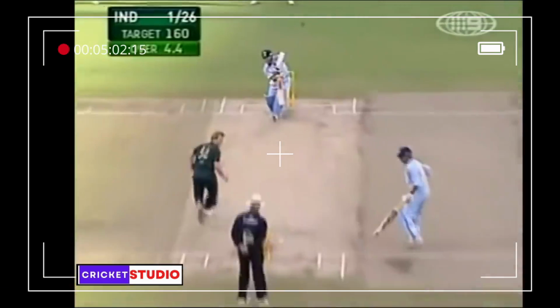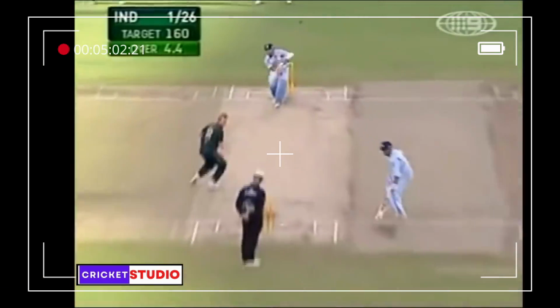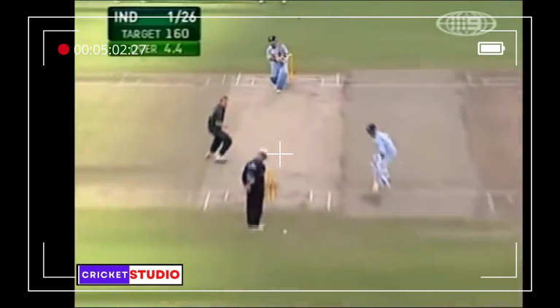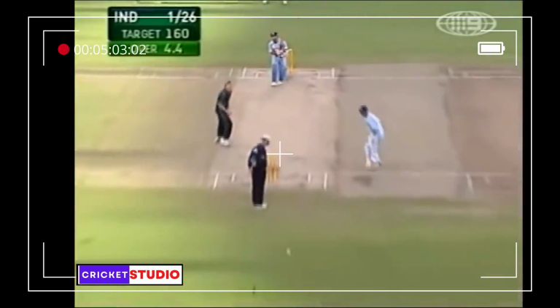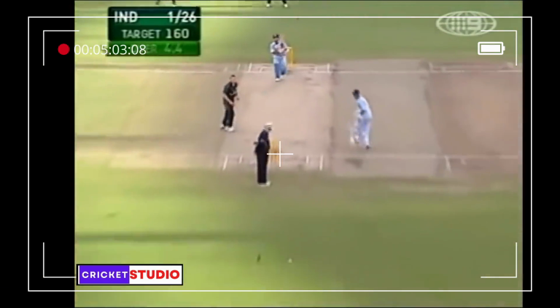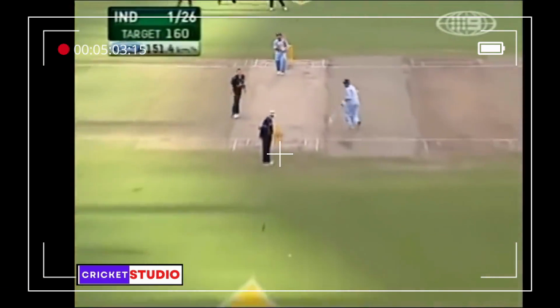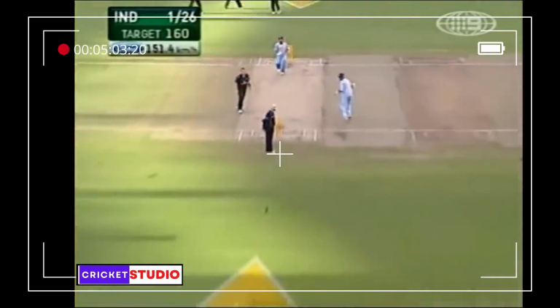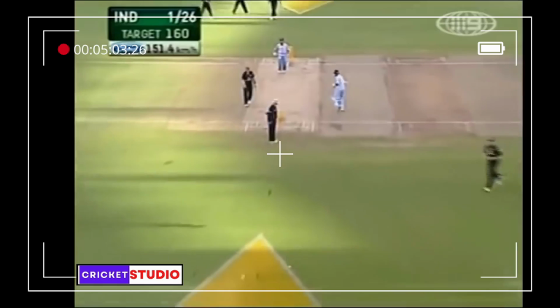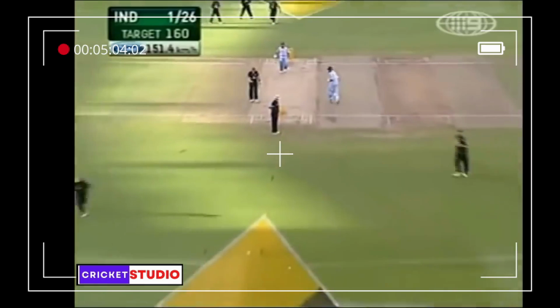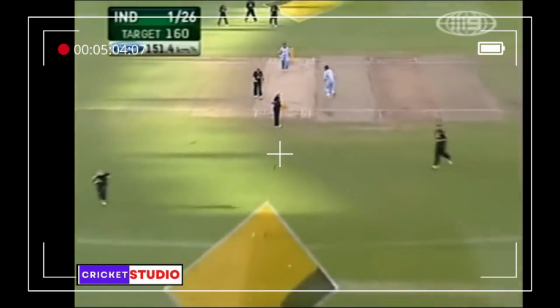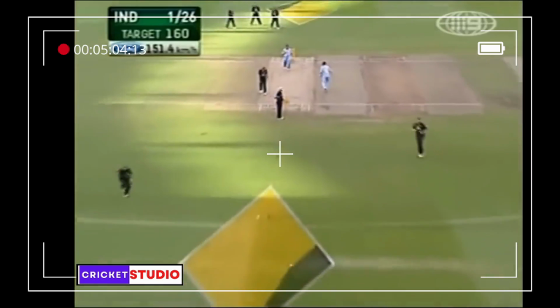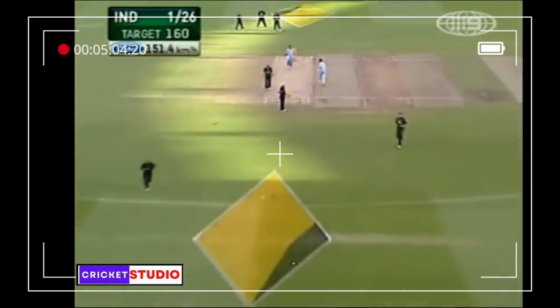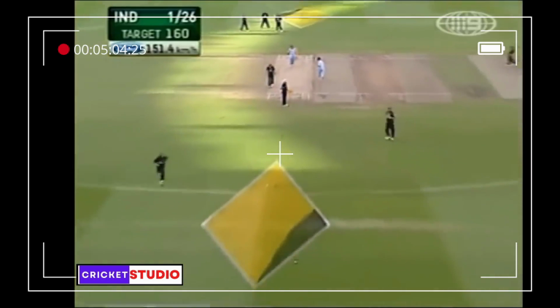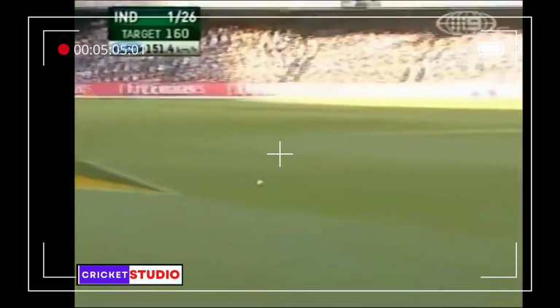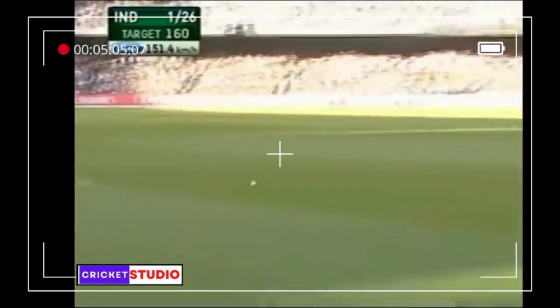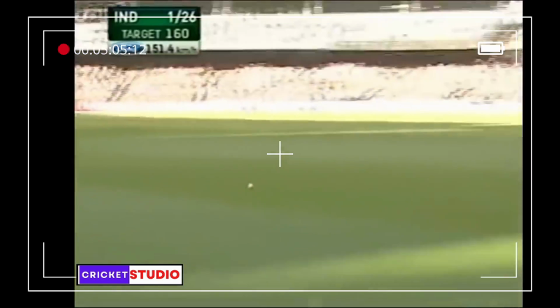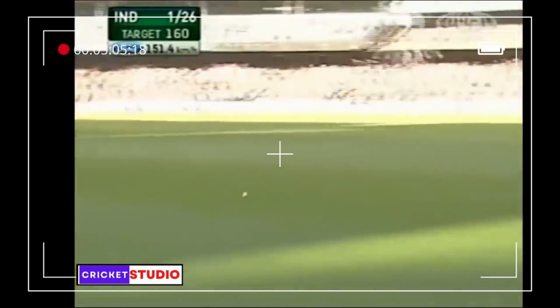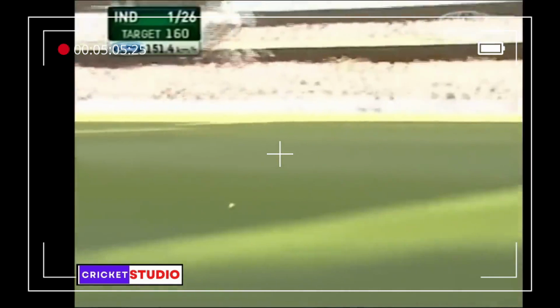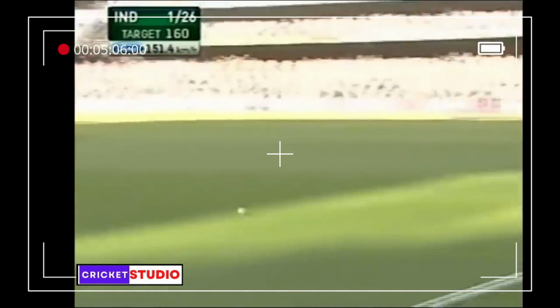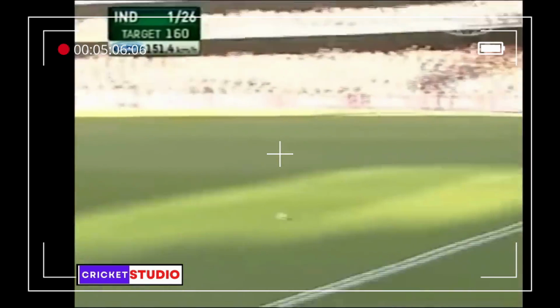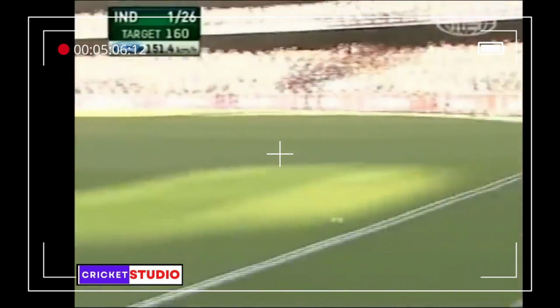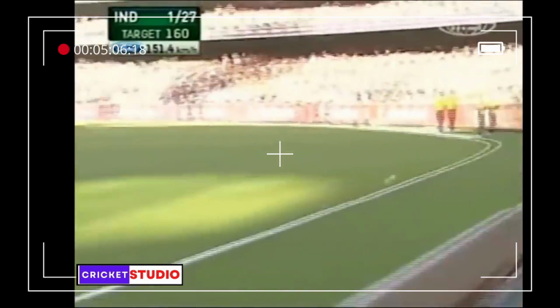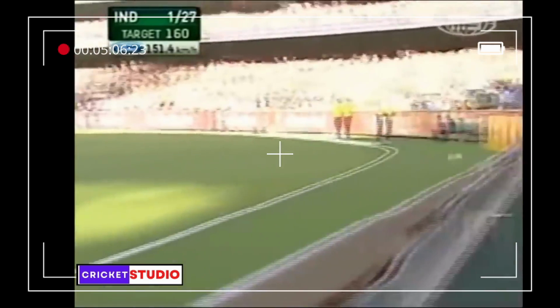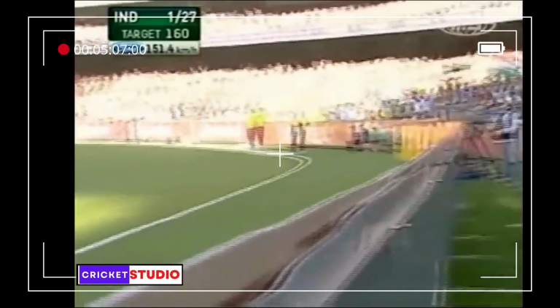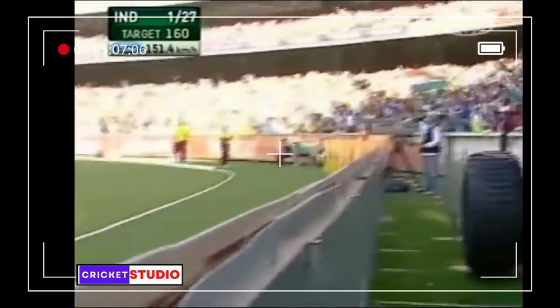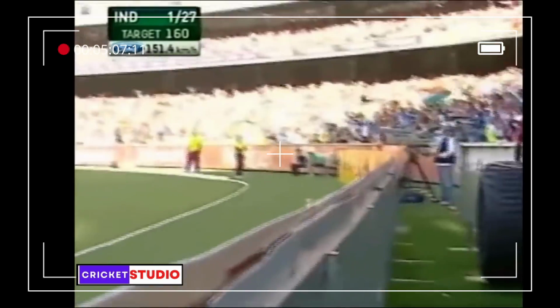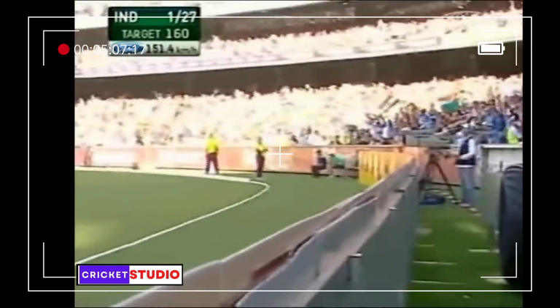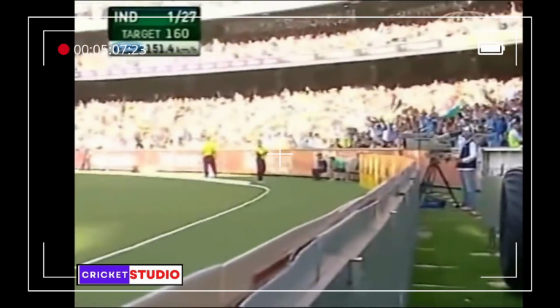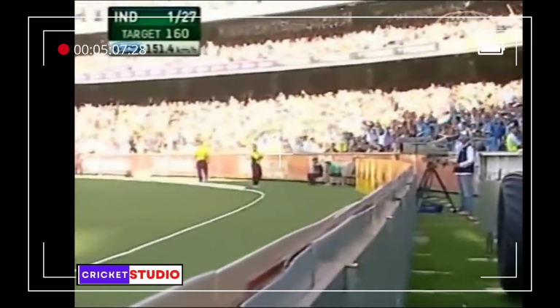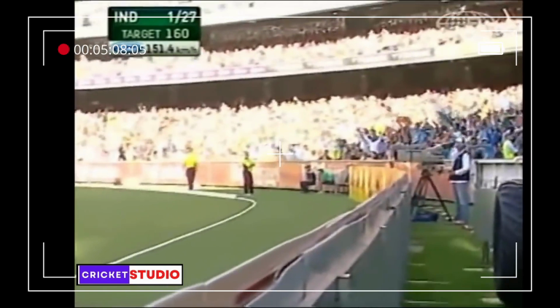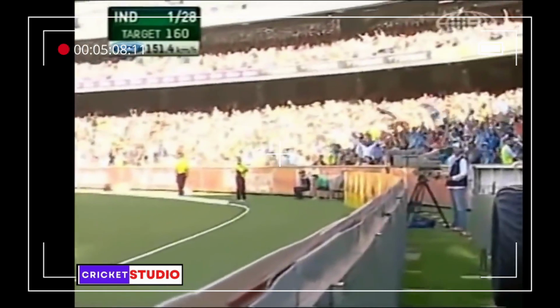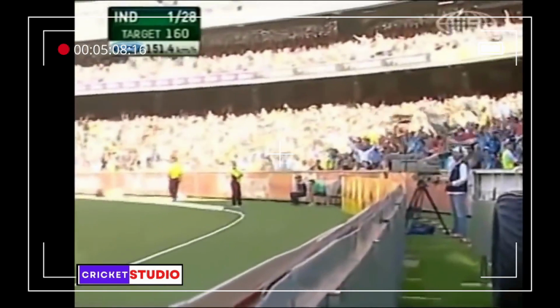And again, straight down the ground. Every Indian in the stadium is on their feet.